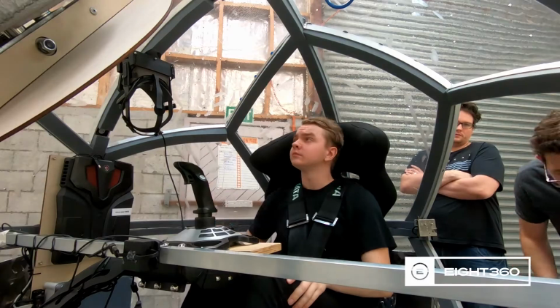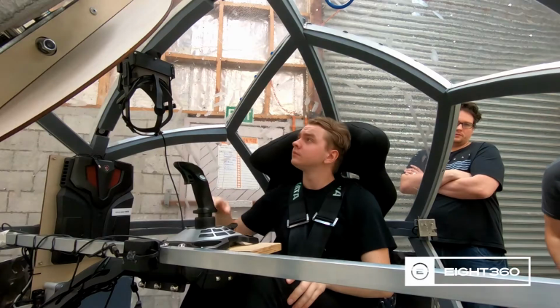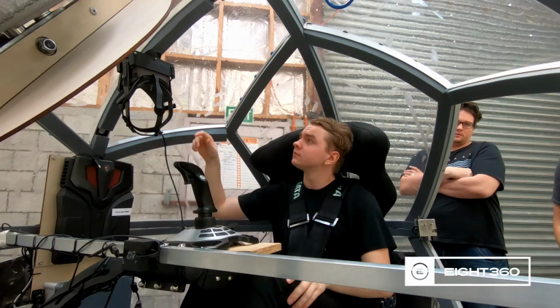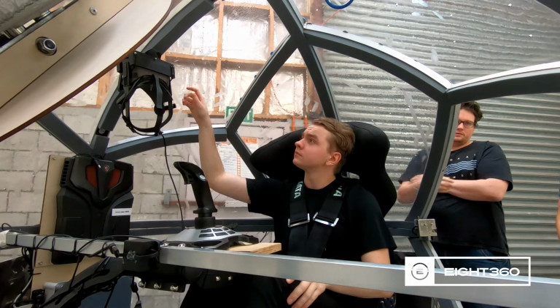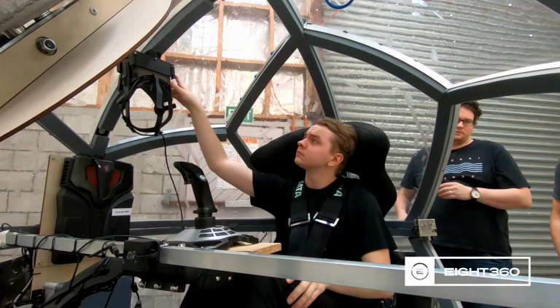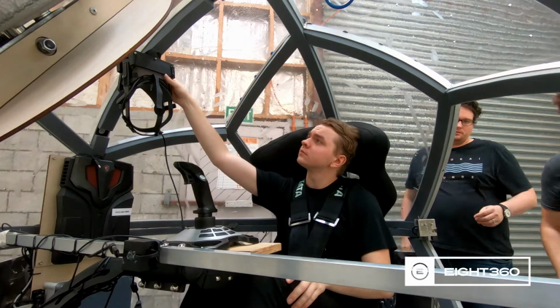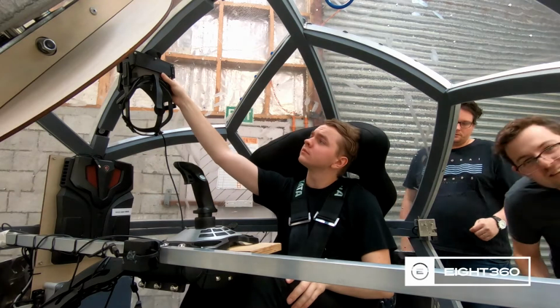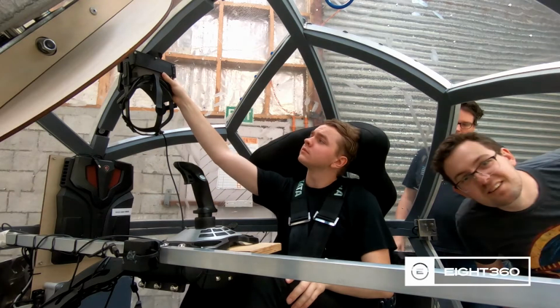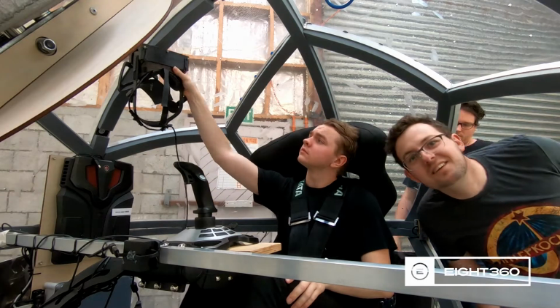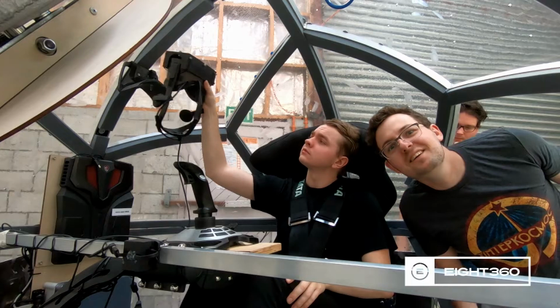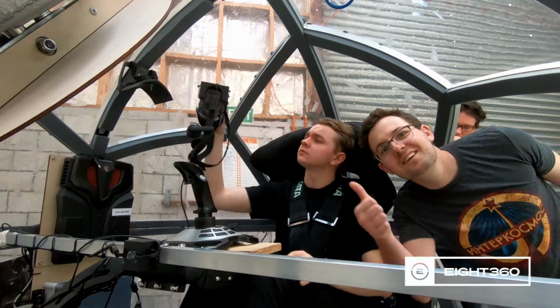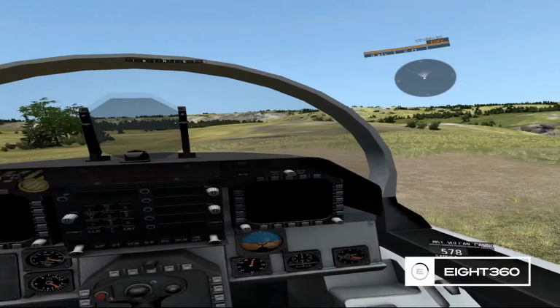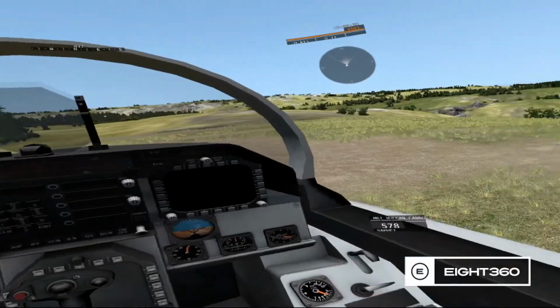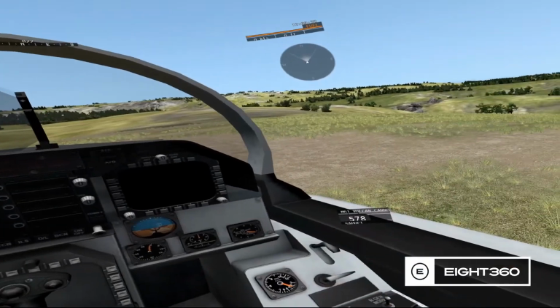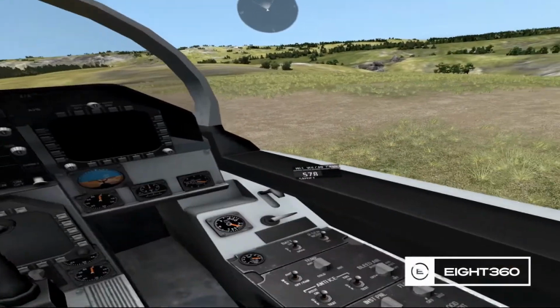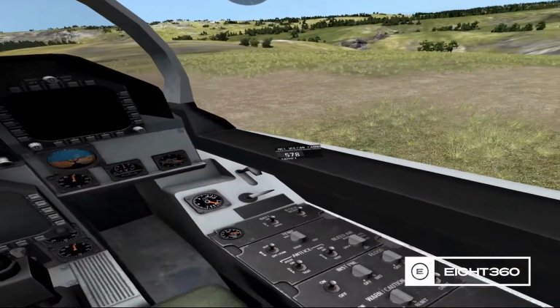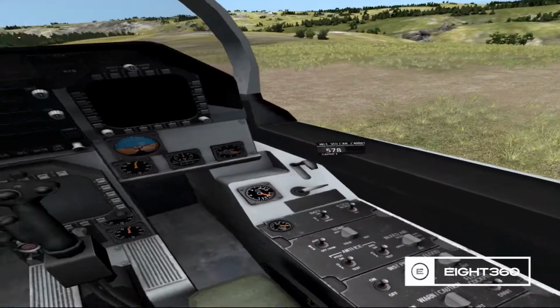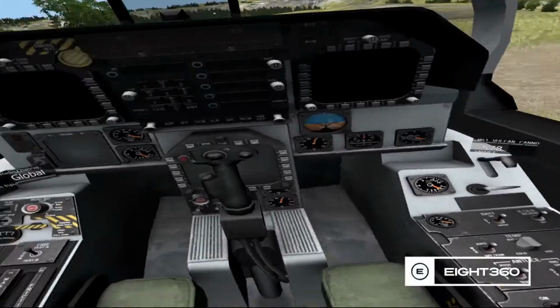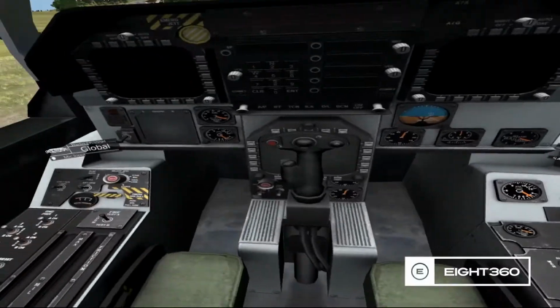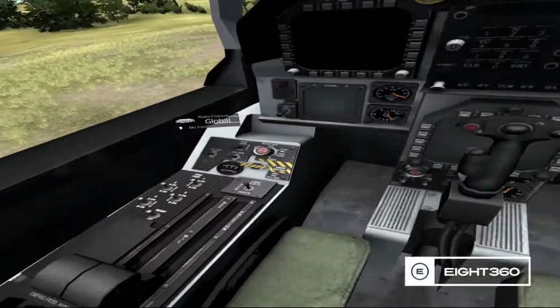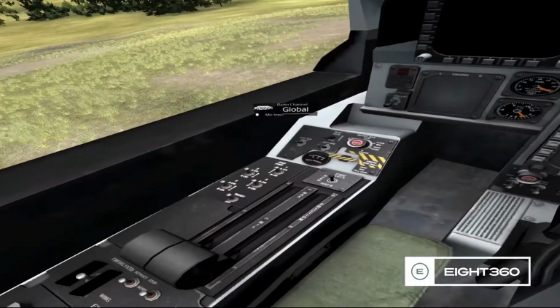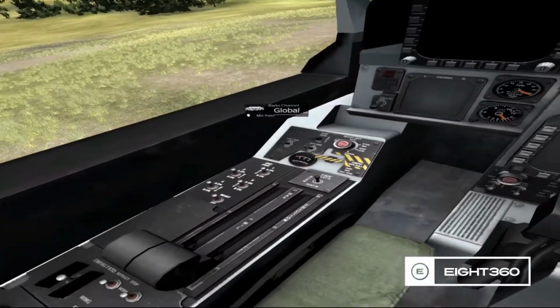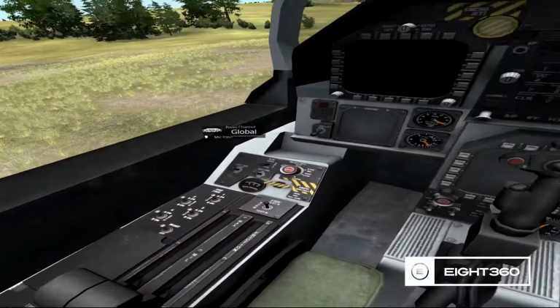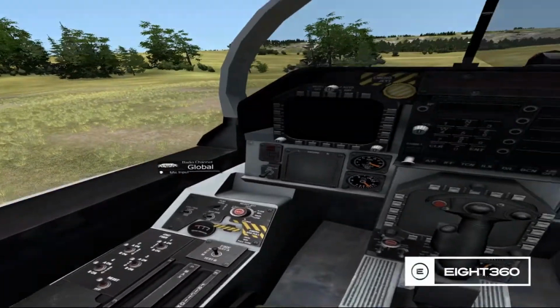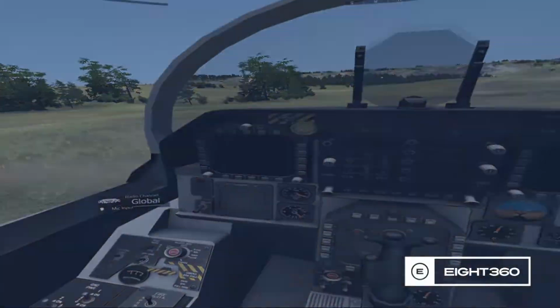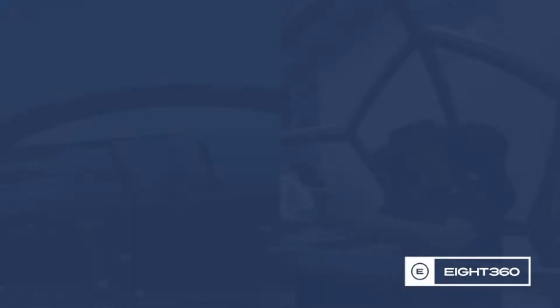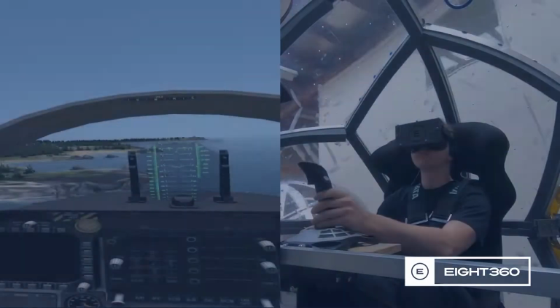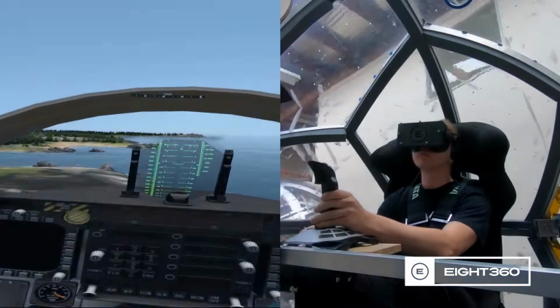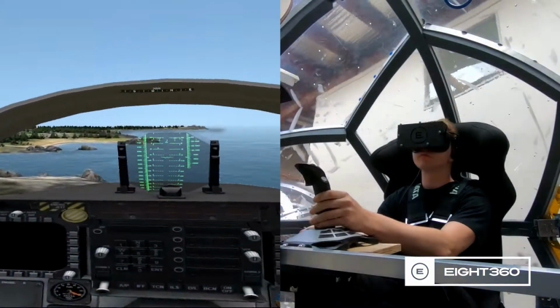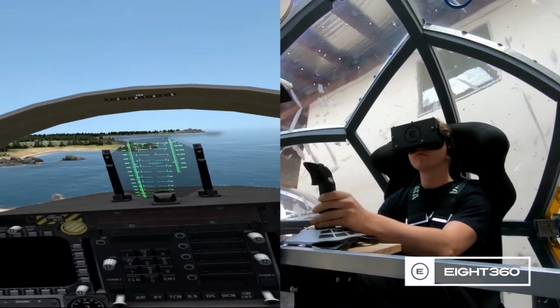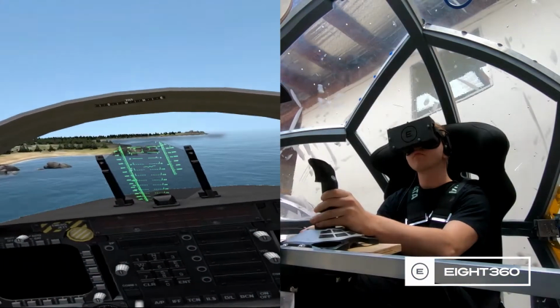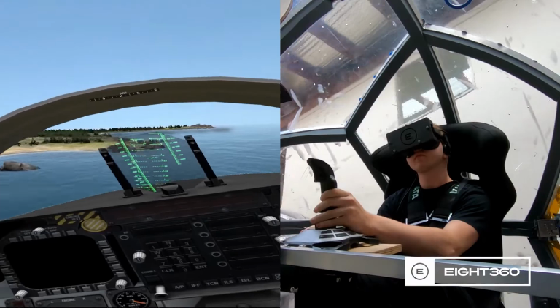Combining this with the integrated virtual reality system delivers a truly immersive experience where you feel like you are actually there.